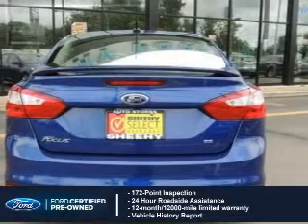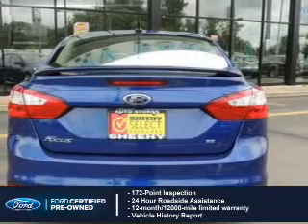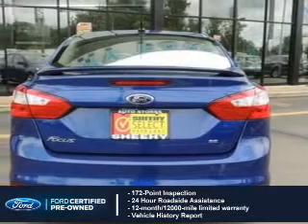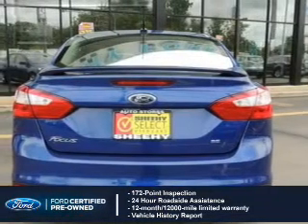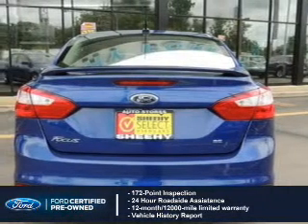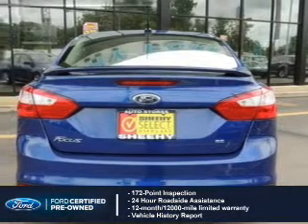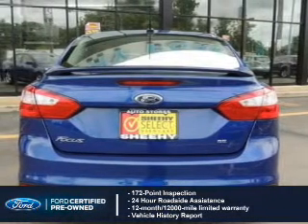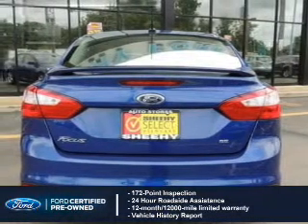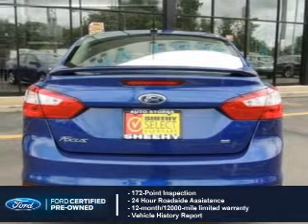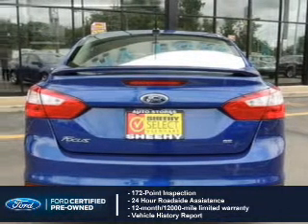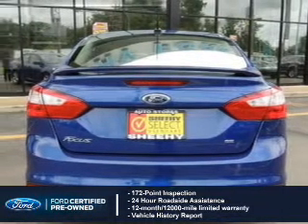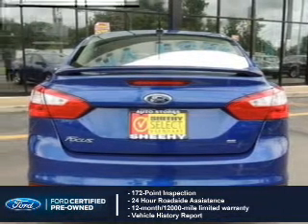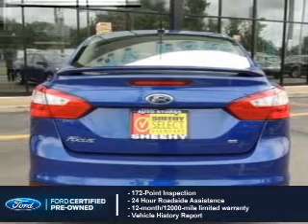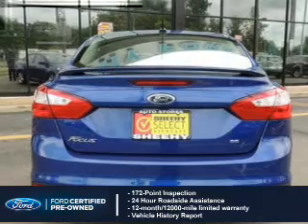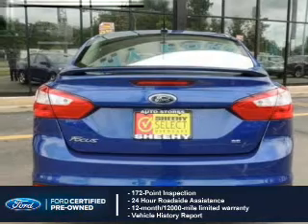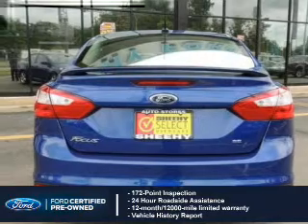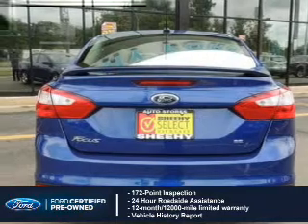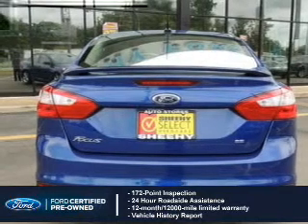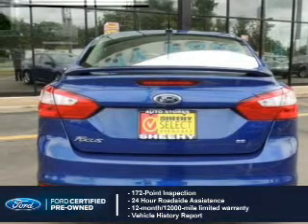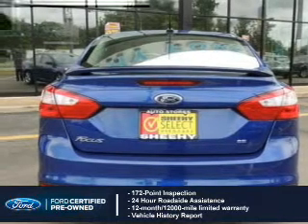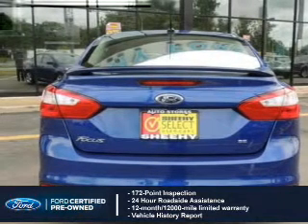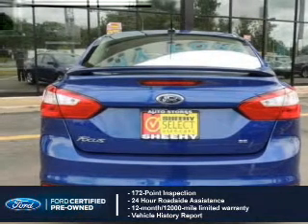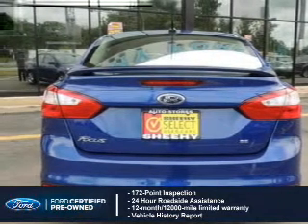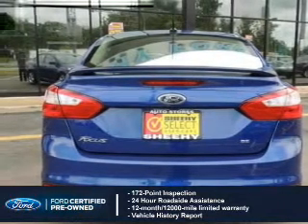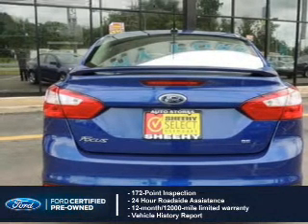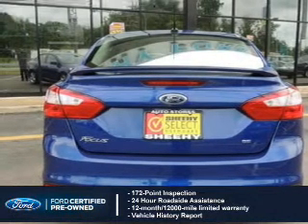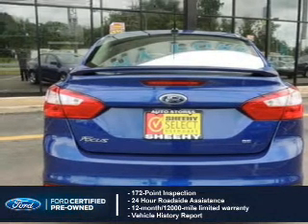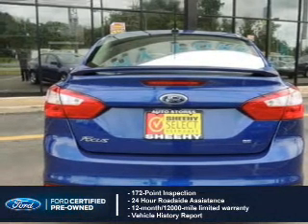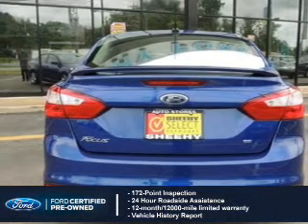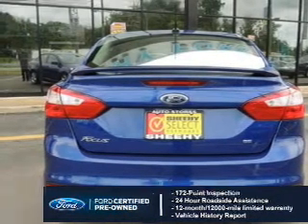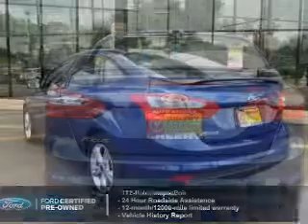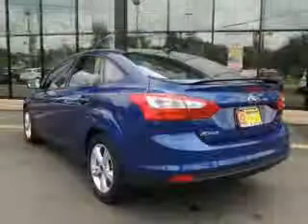Coverage includes a 12-month, 12,000-mile comprehensive limited warranty, plus 7-year, 100,000-mile powertrain limited warranty coverage.